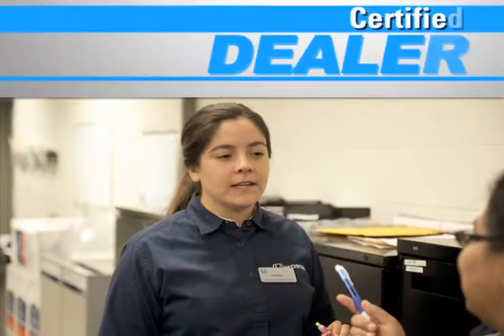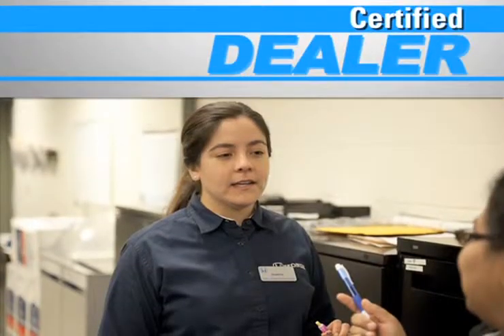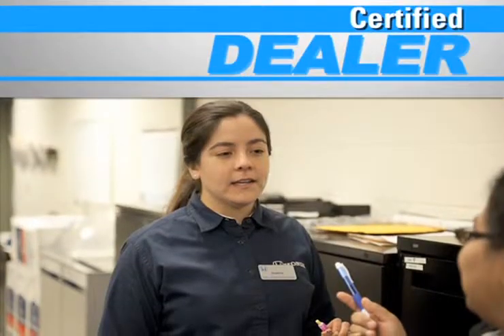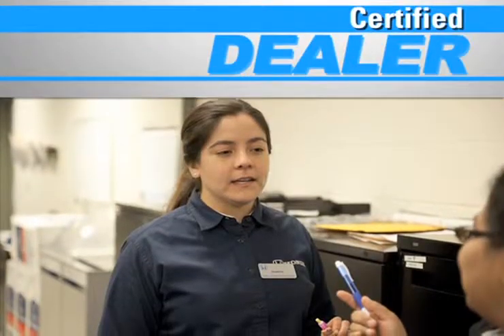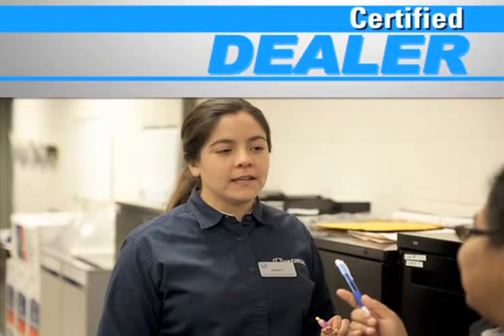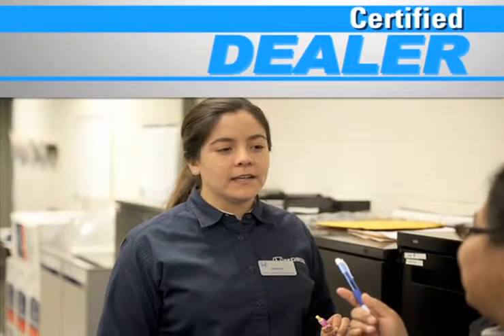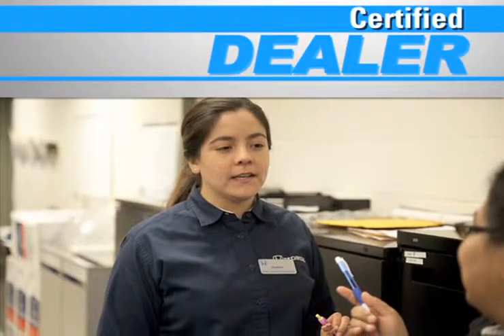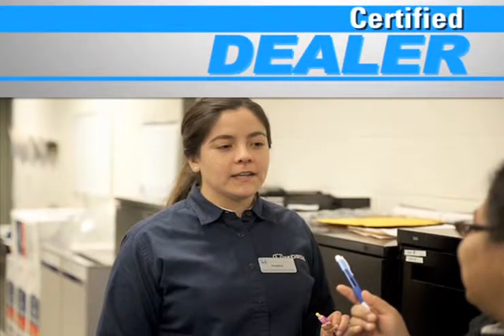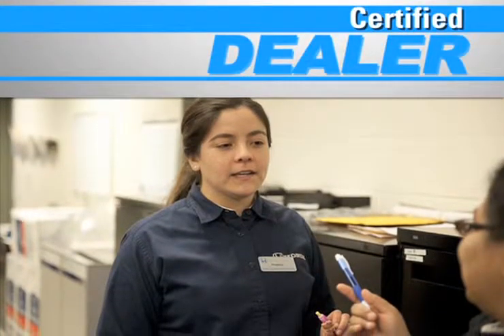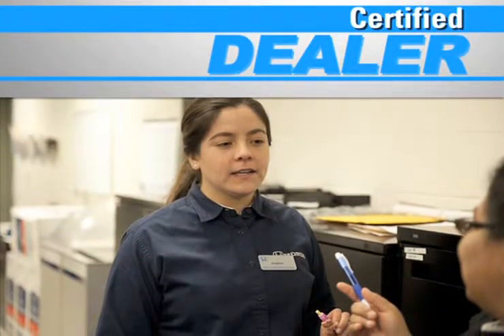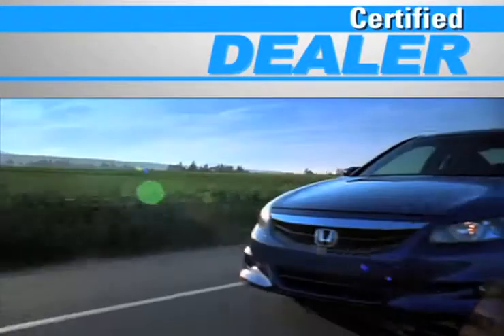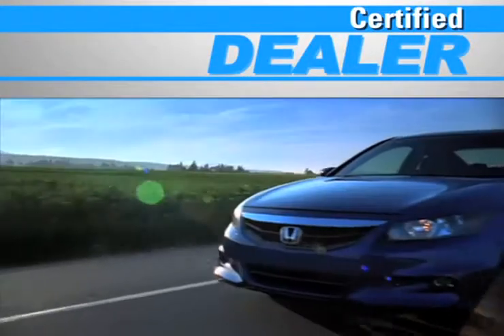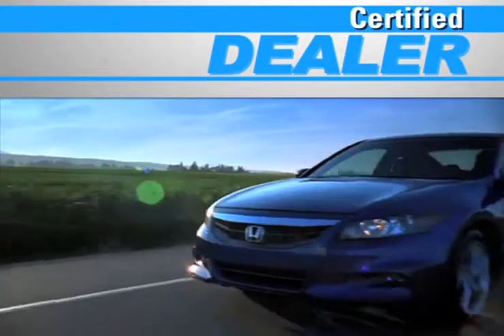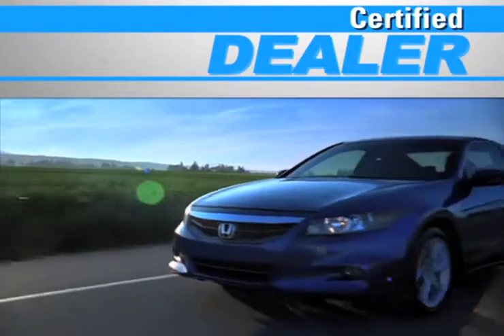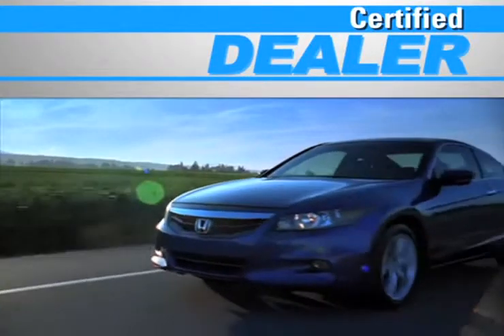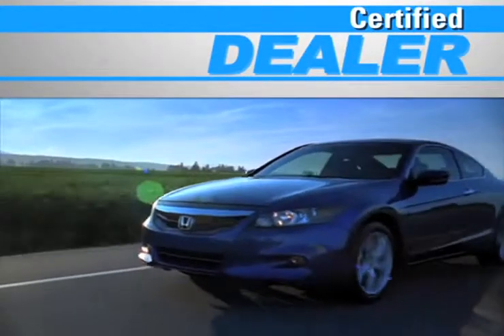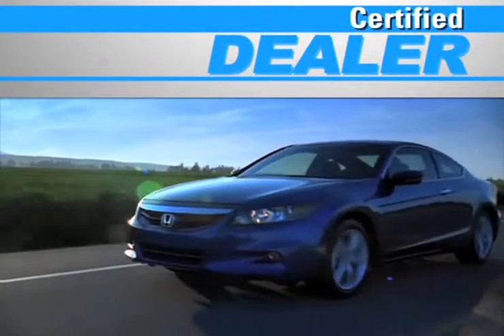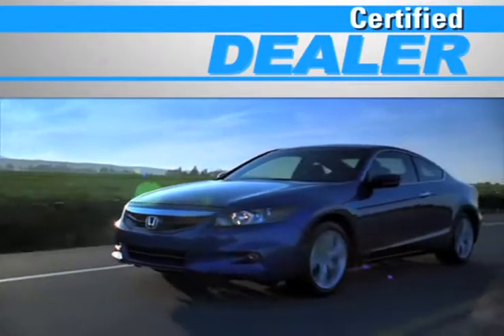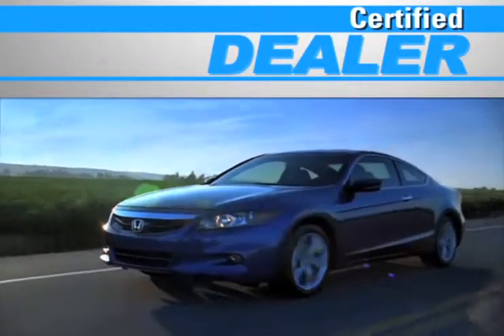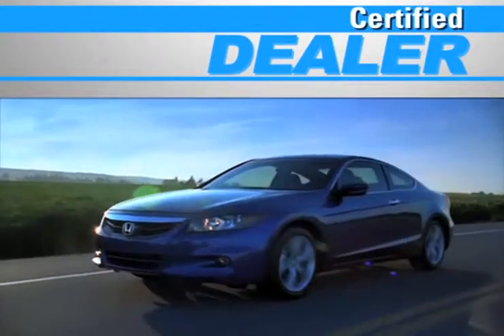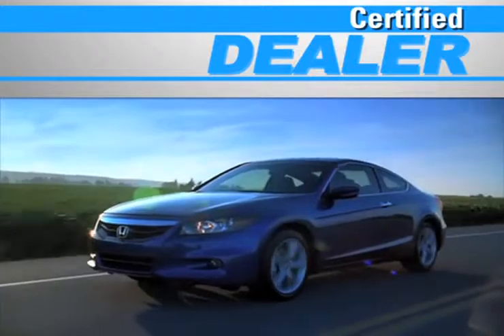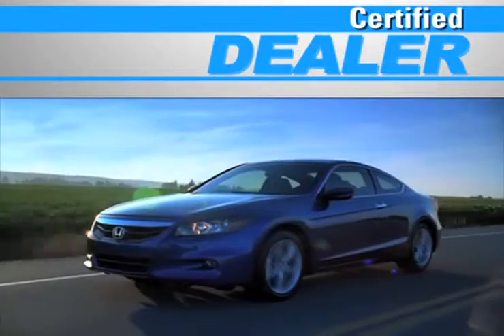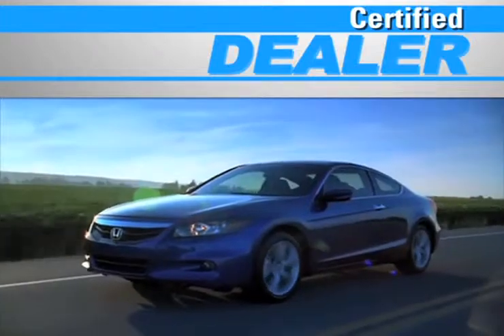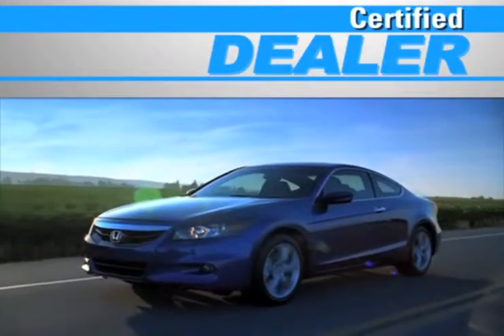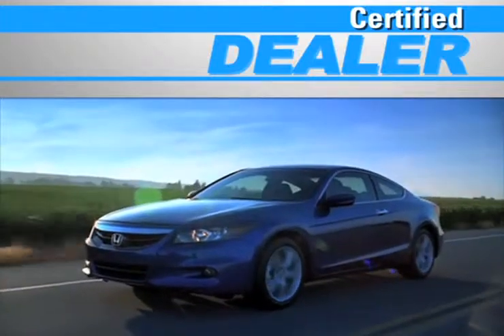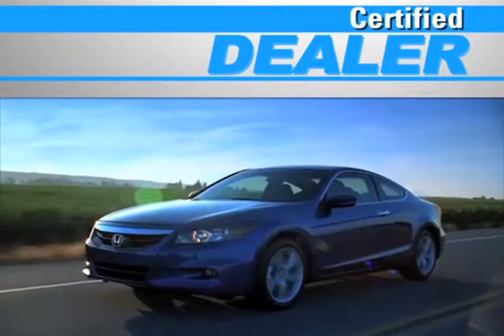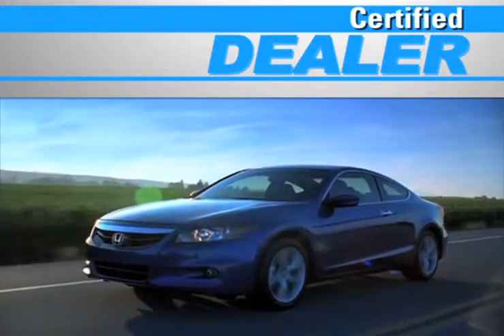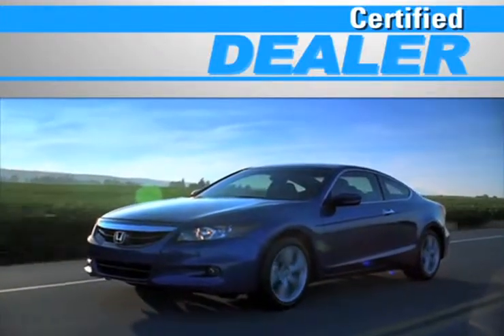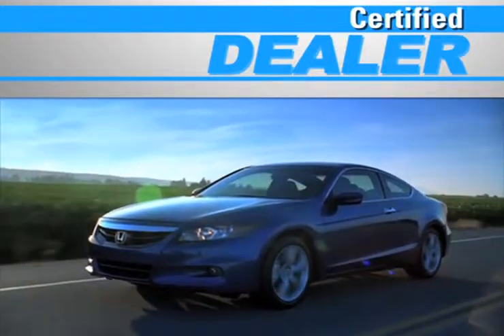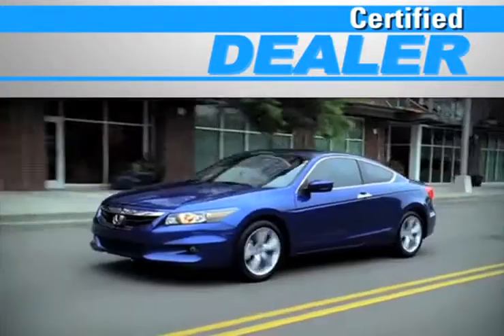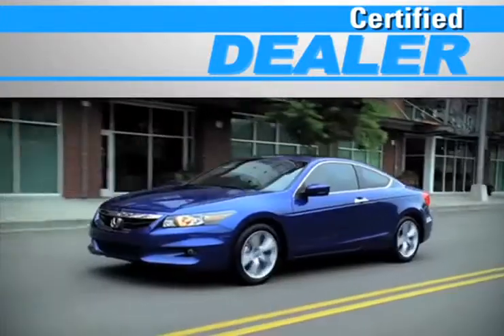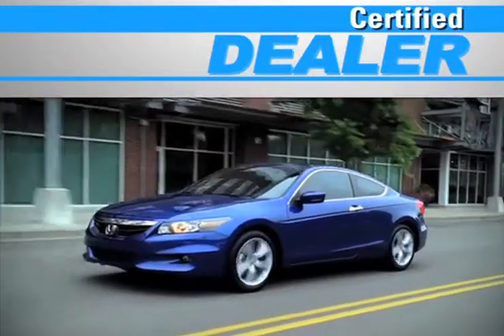At a certified dealer, you get reliable service performed by highly trained technicians you can trust.